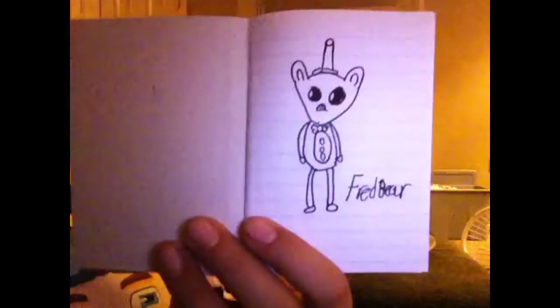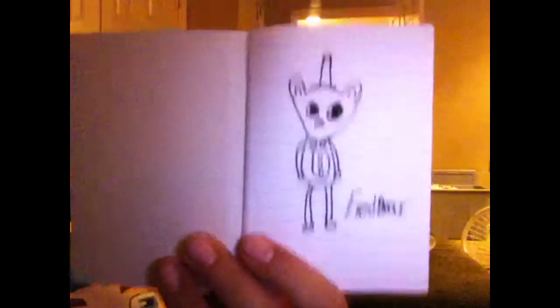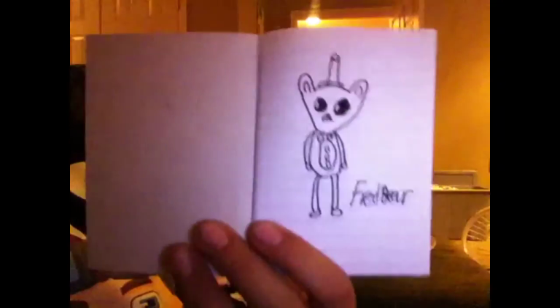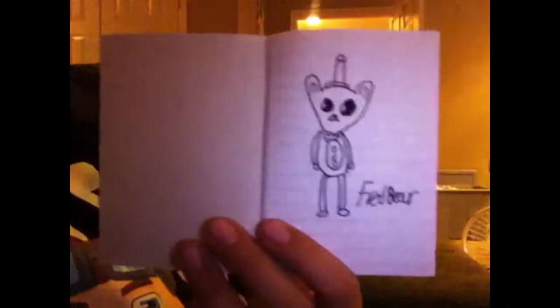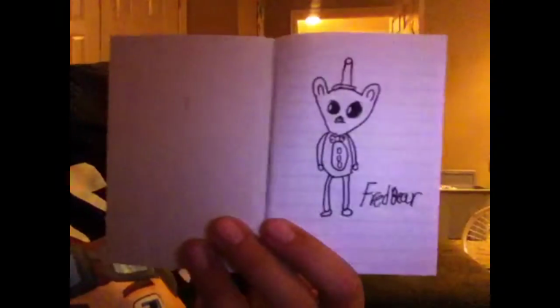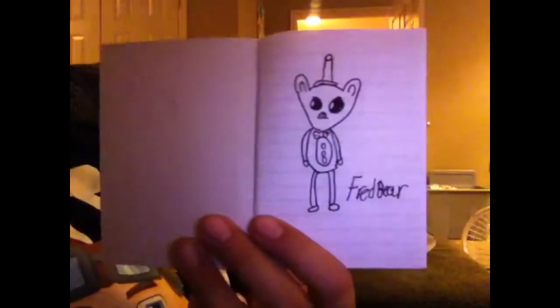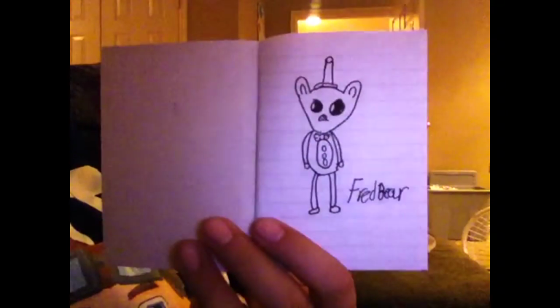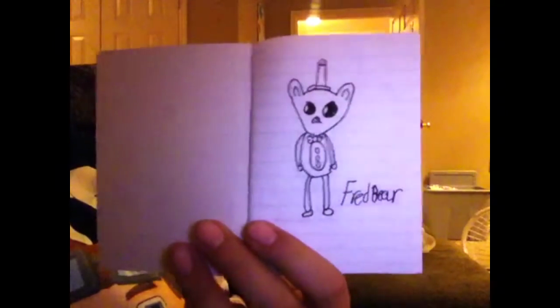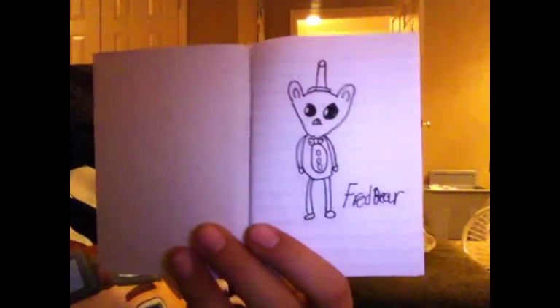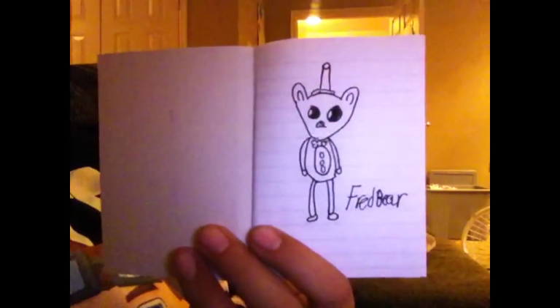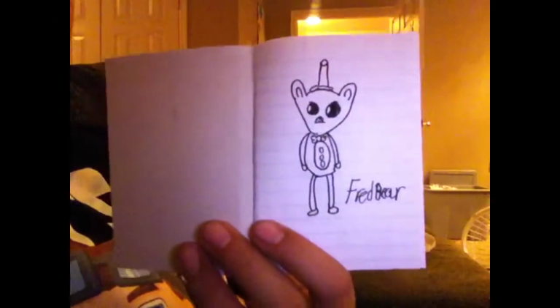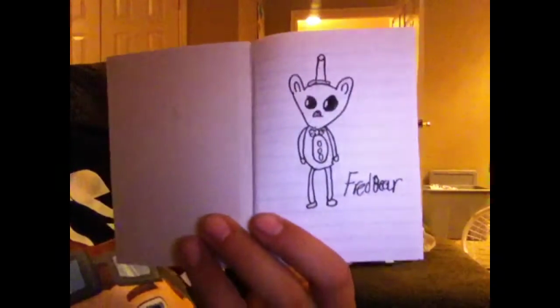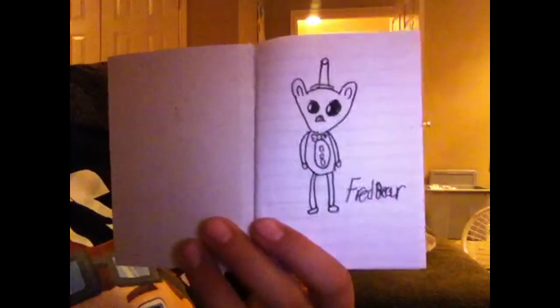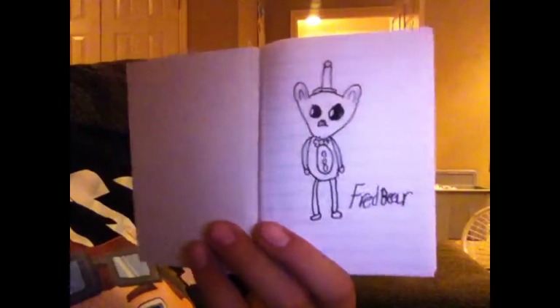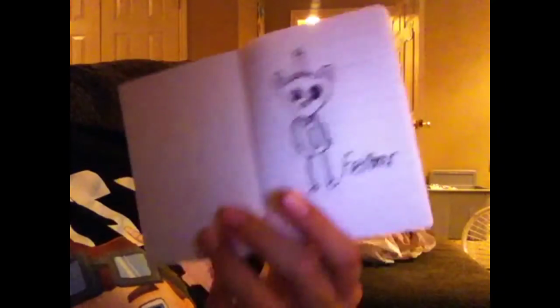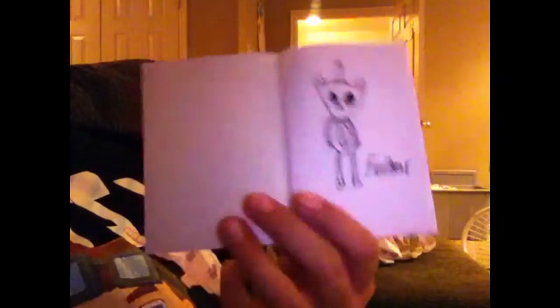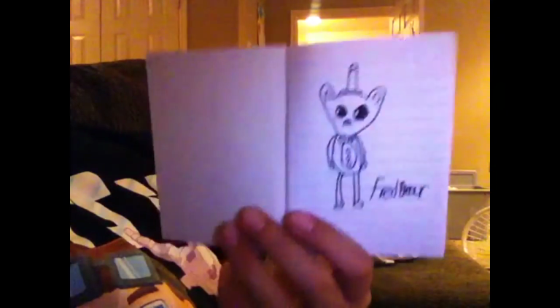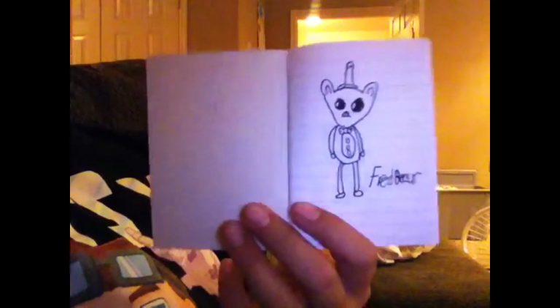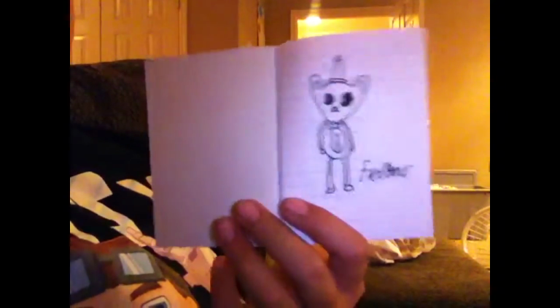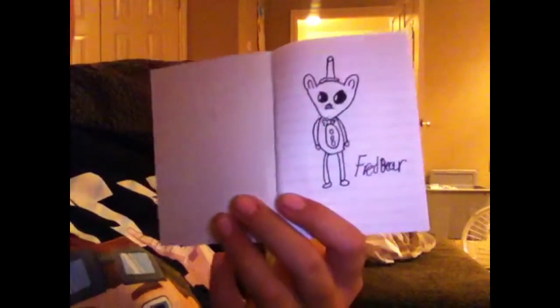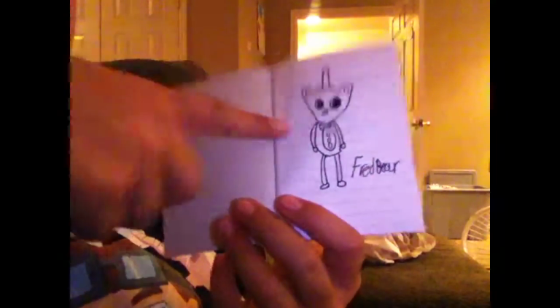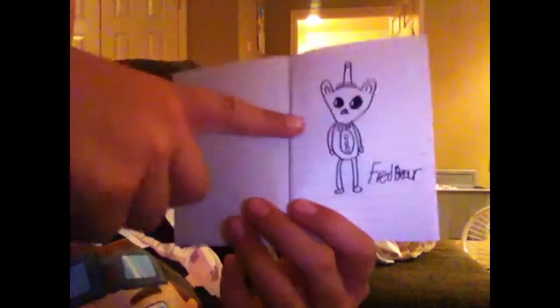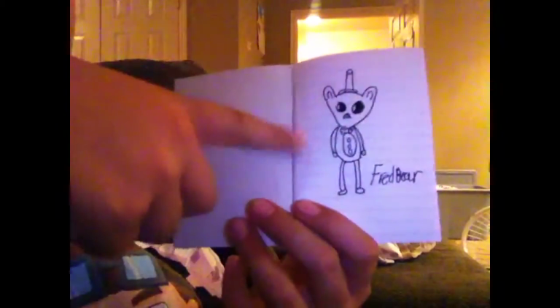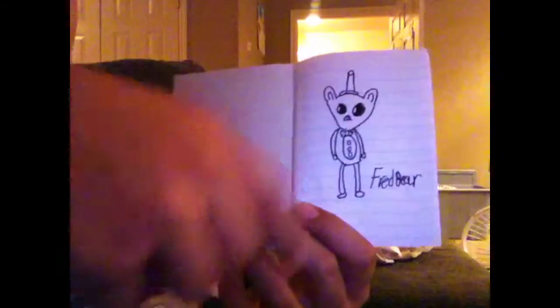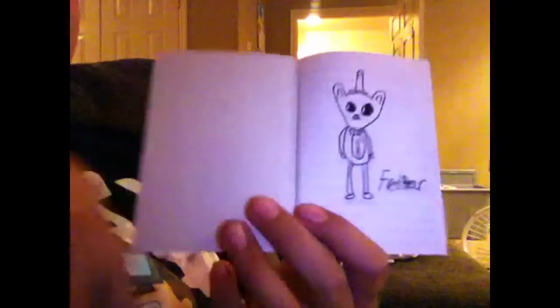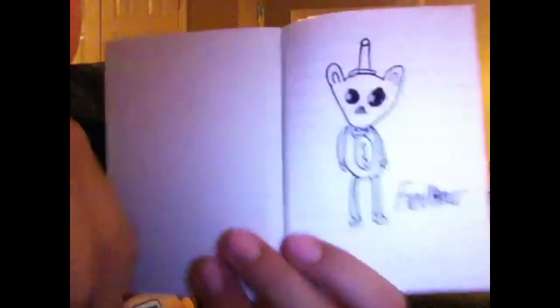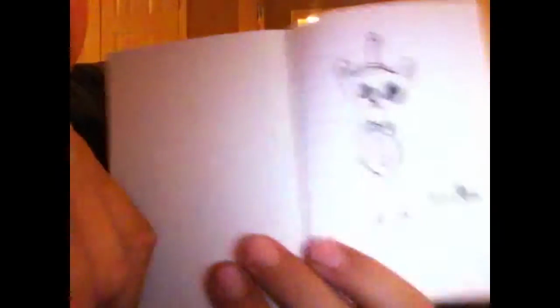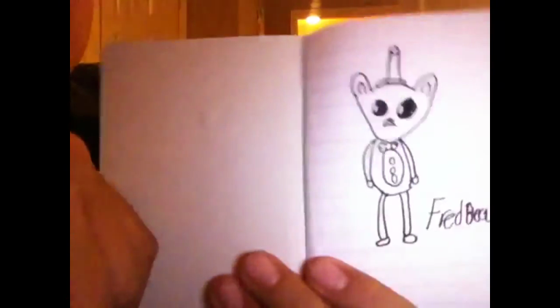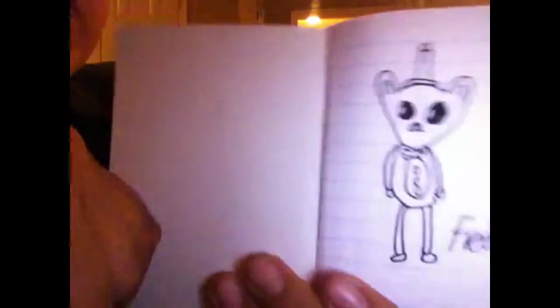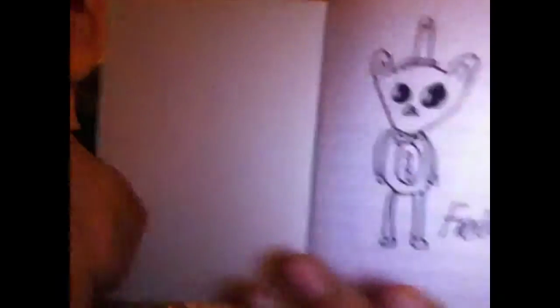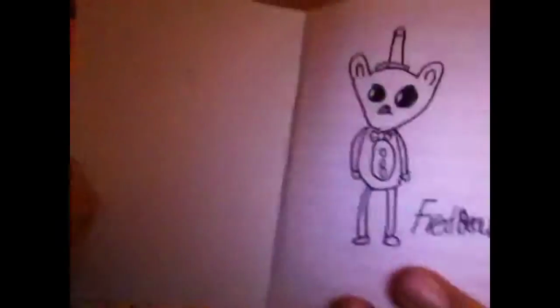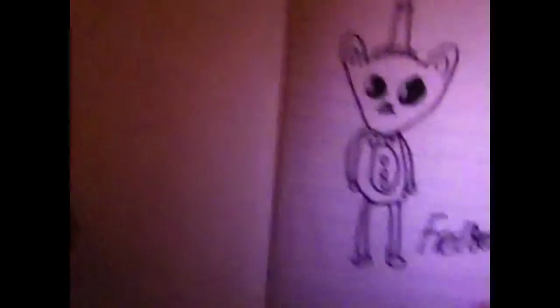What is up guys, welcome back to another video, and today I am showing you guys some fan art that I have done for Five Nights at Freddy's.